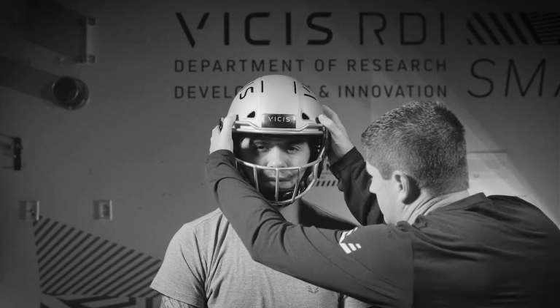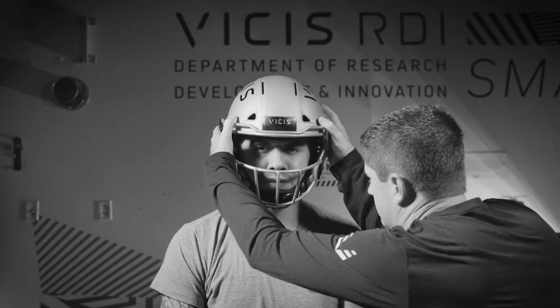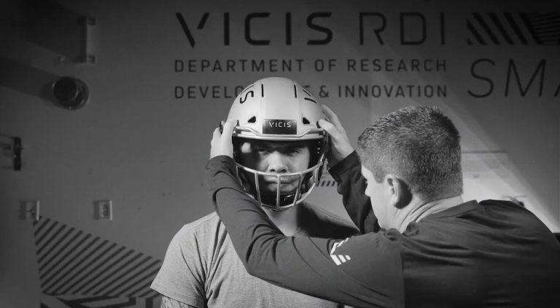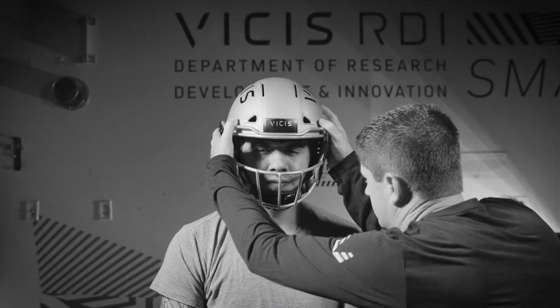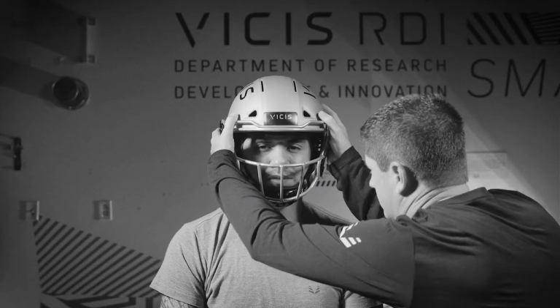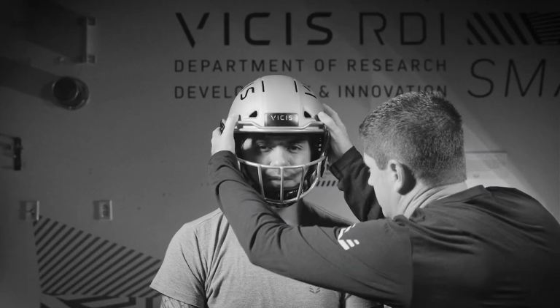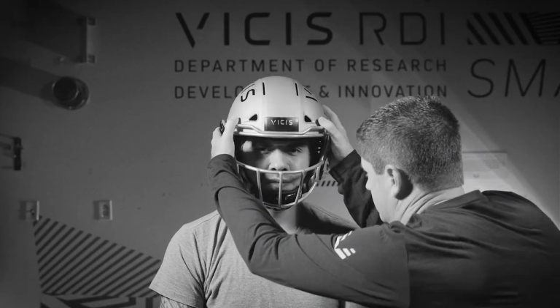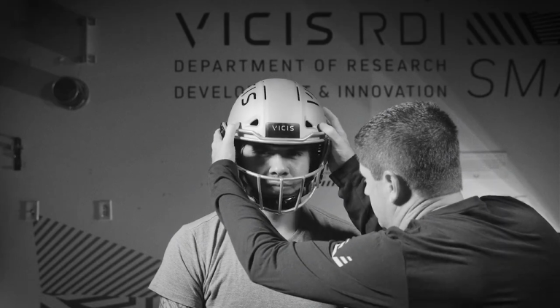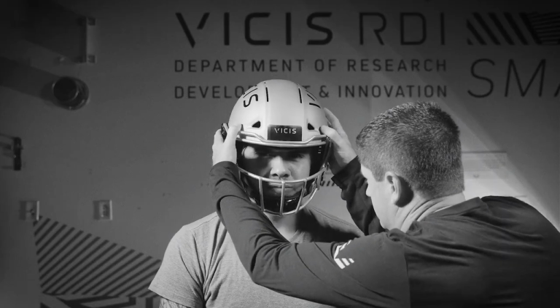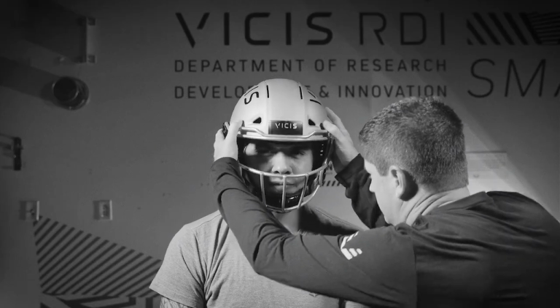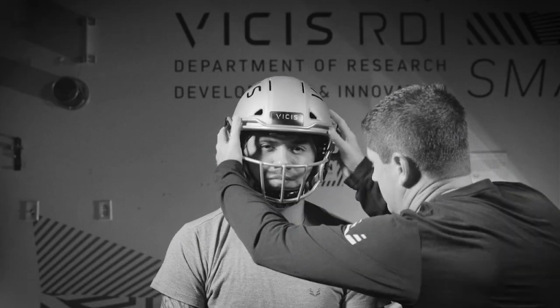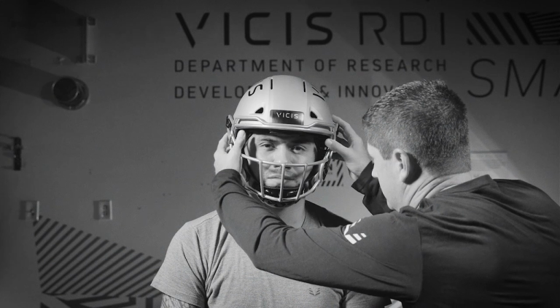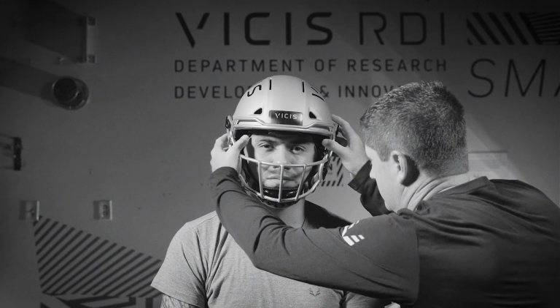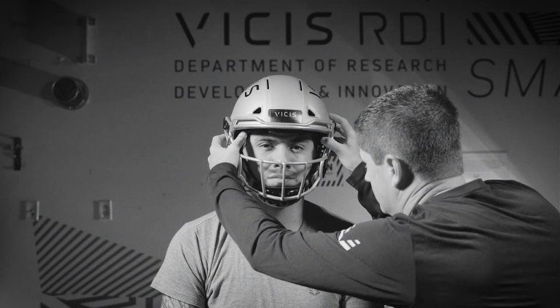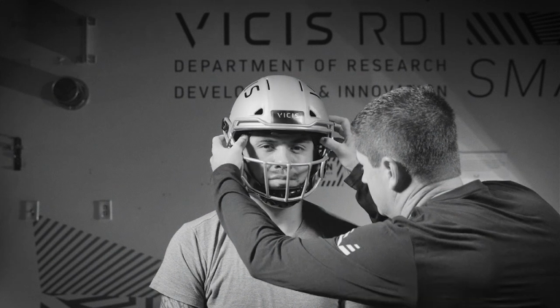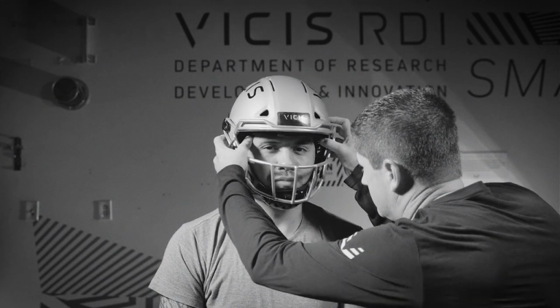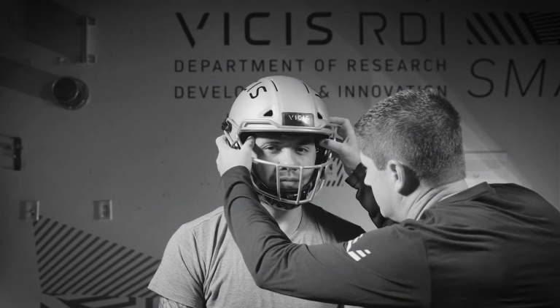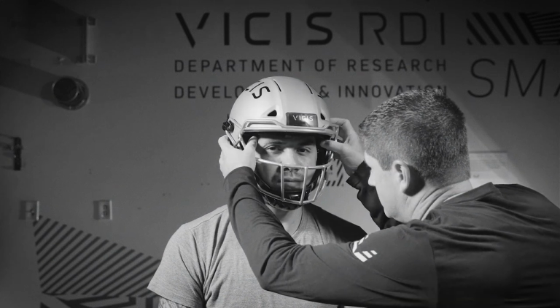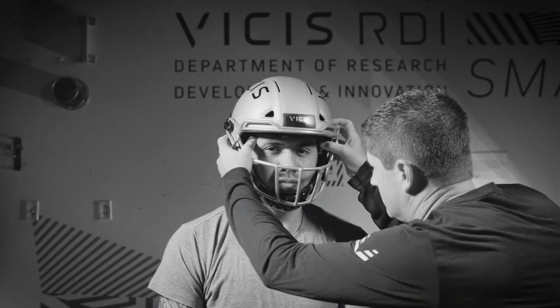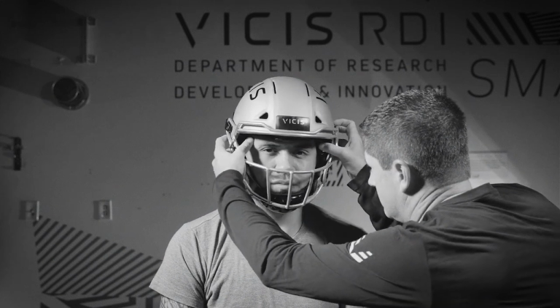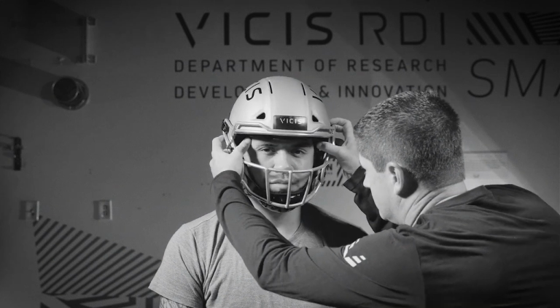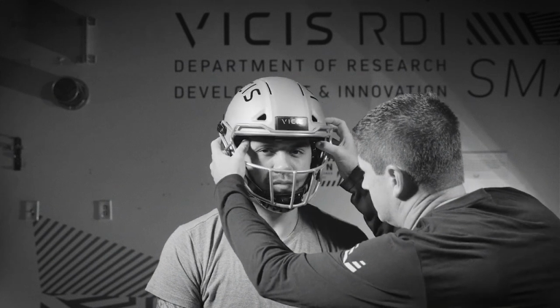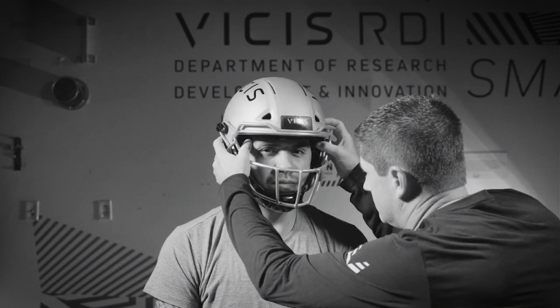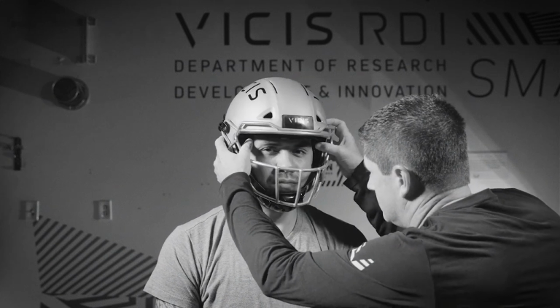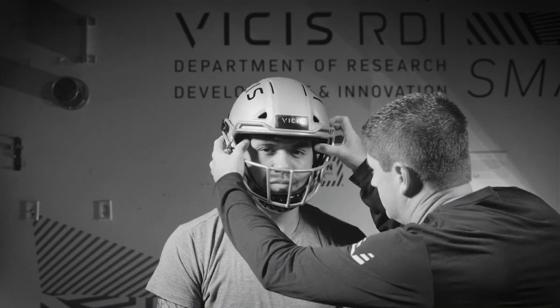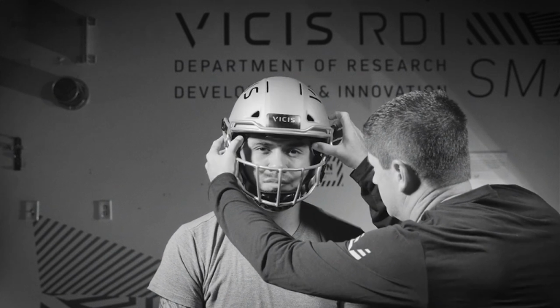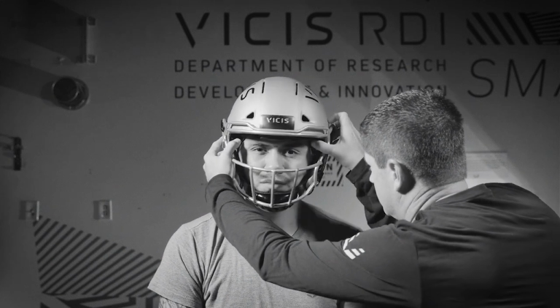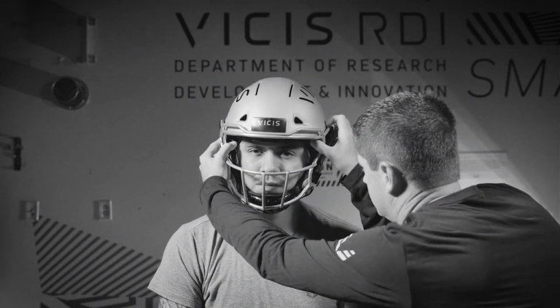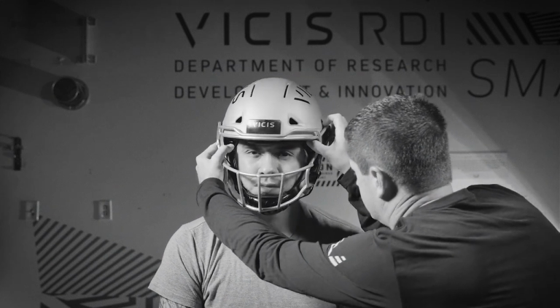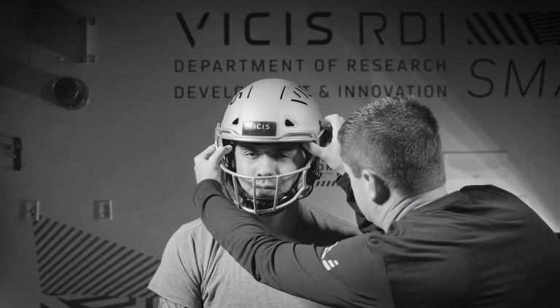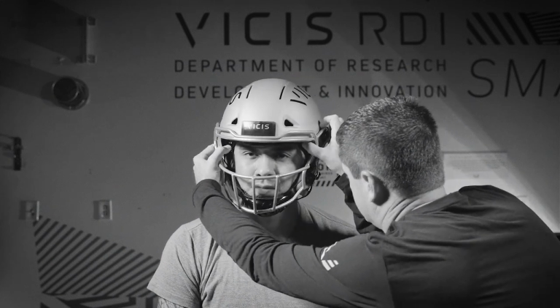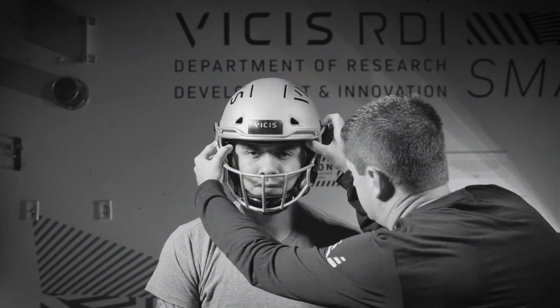Attach the snaps and check the fit. The chin strap should be snug but not uncomfortable.